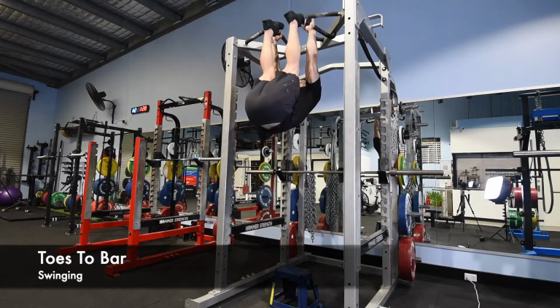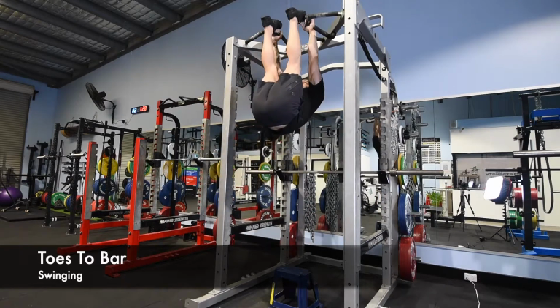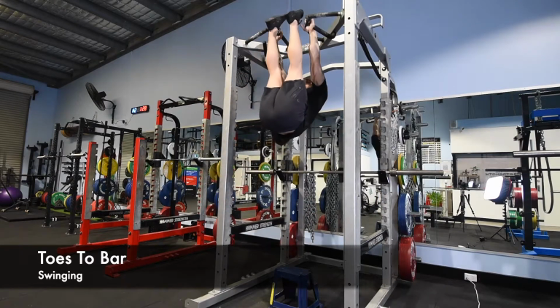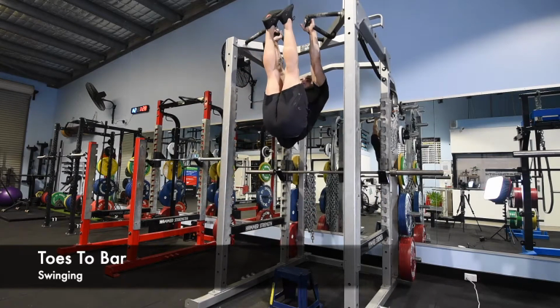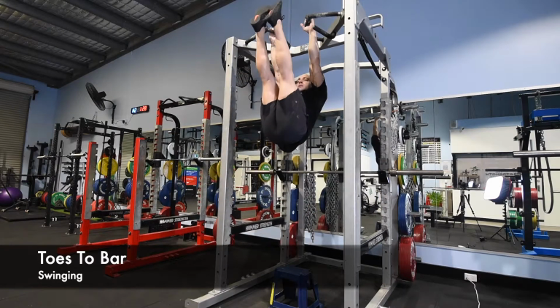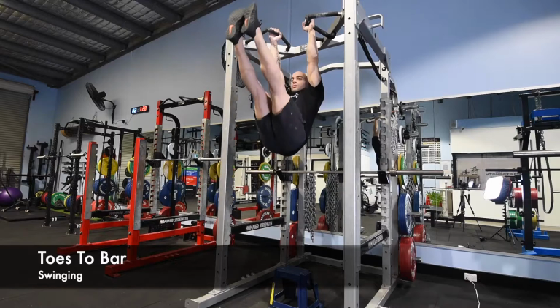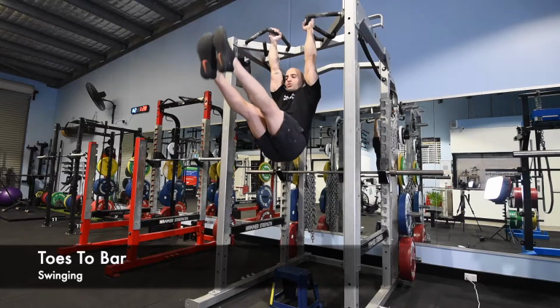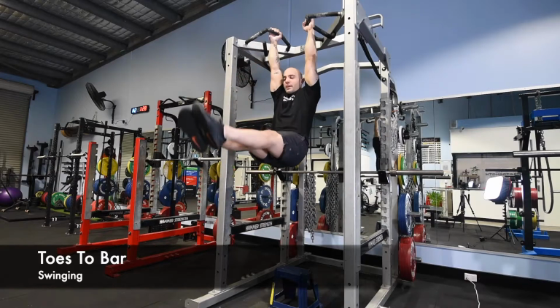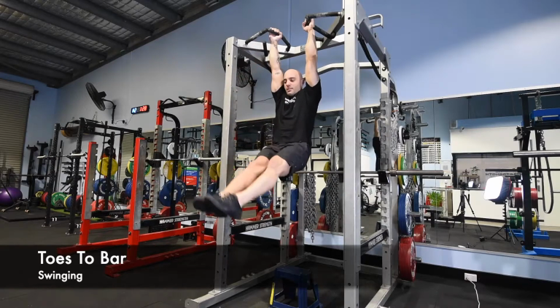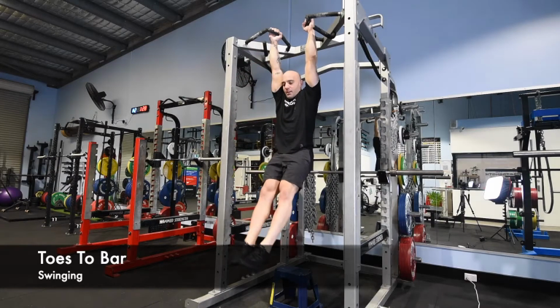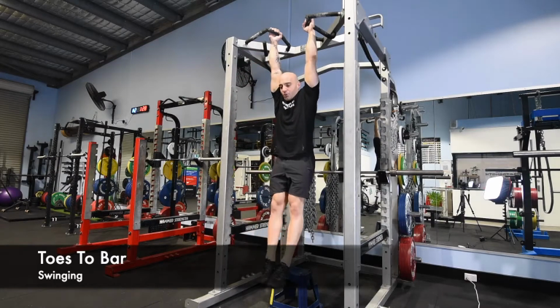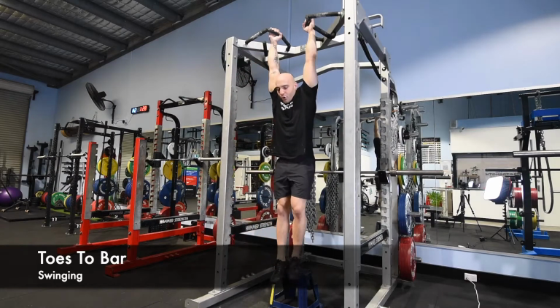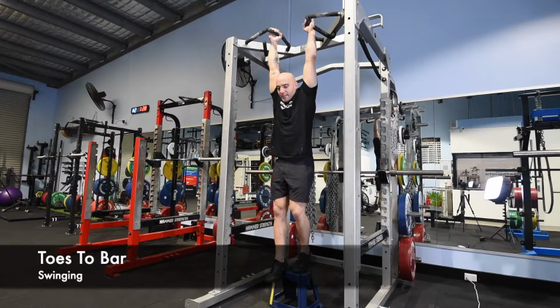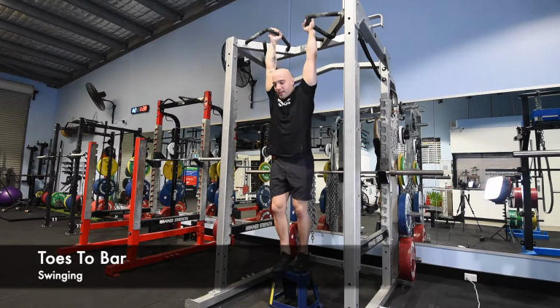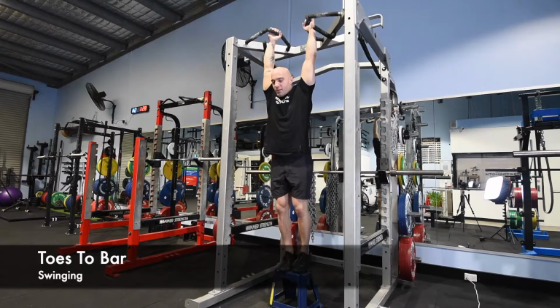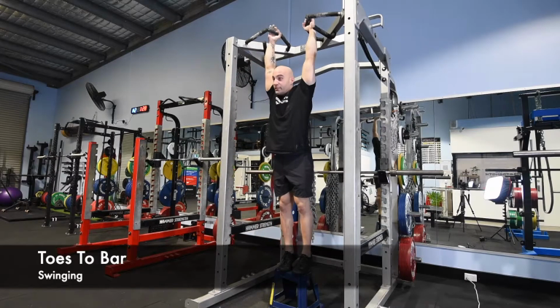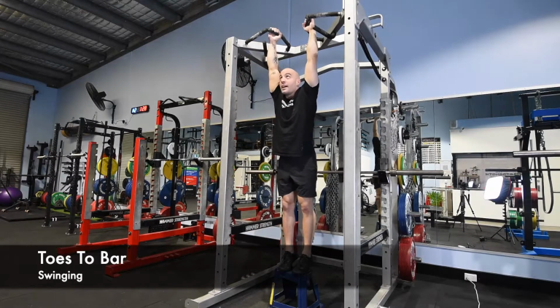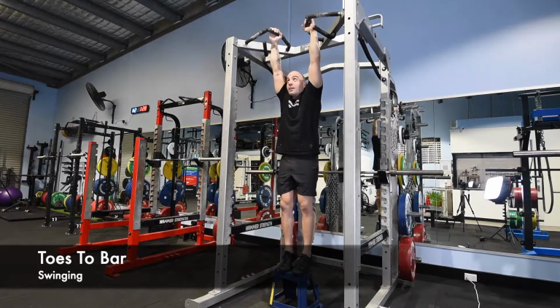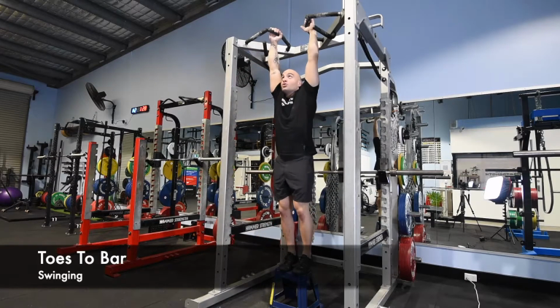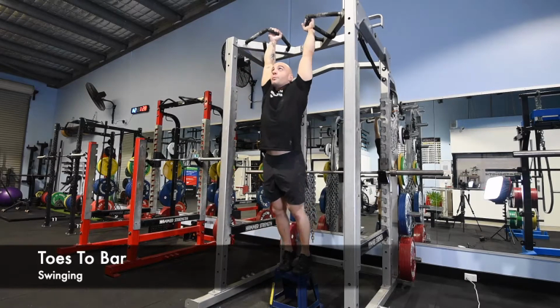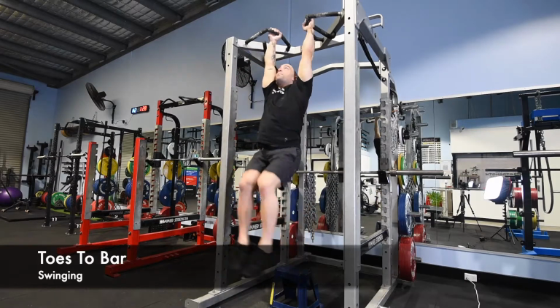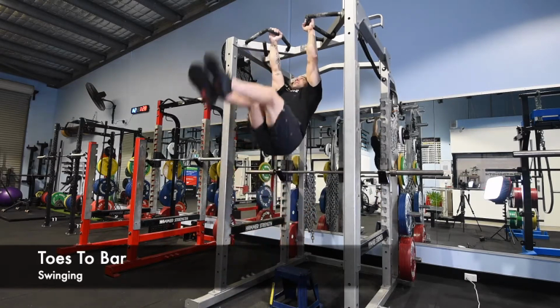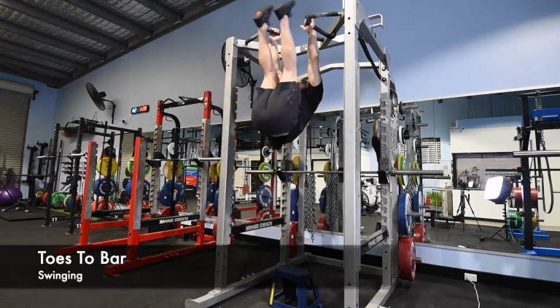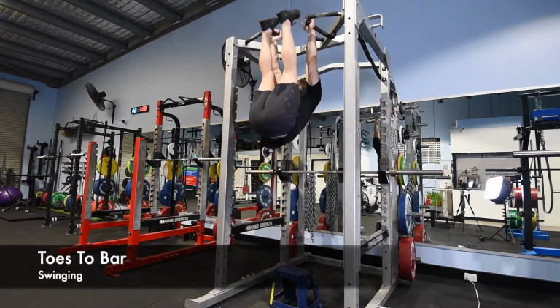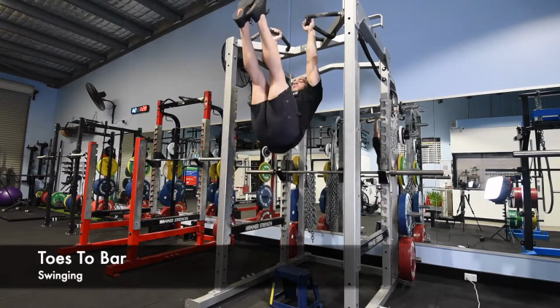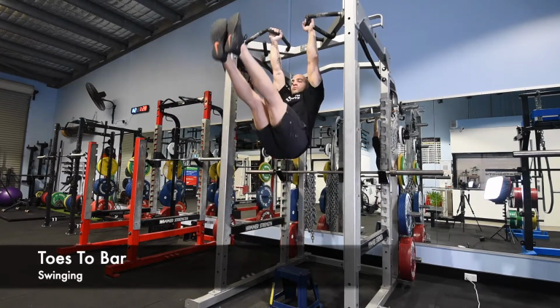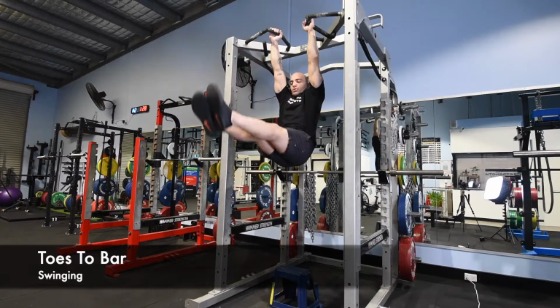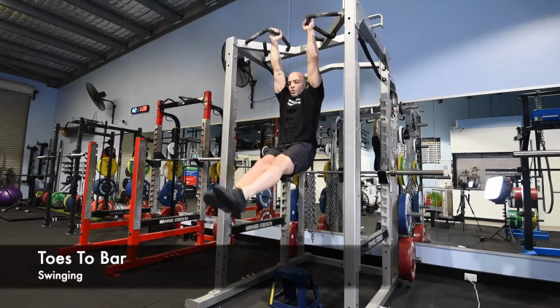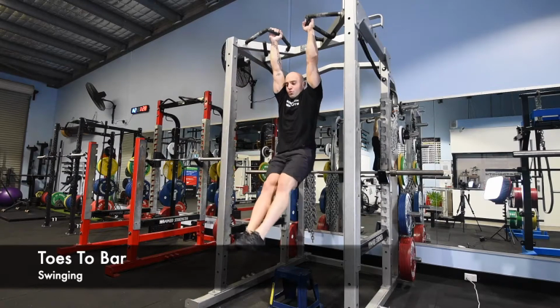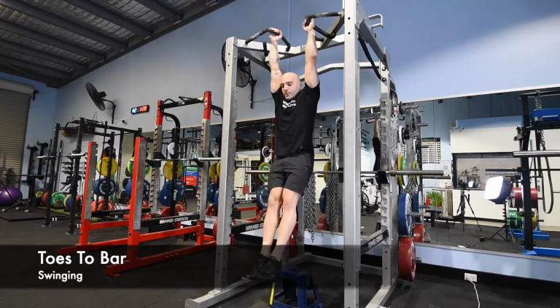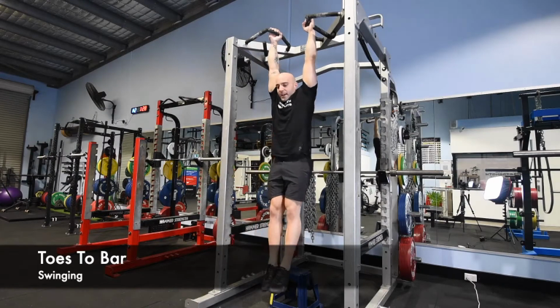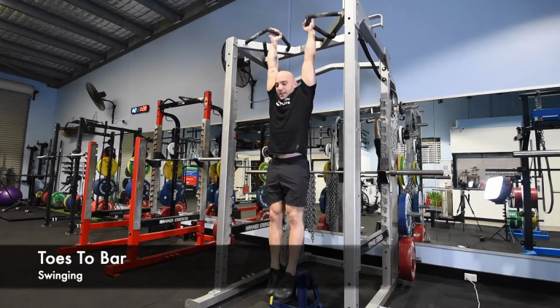Tense, squeeze straight and control back down. Reset, swing them up, slowly back down.